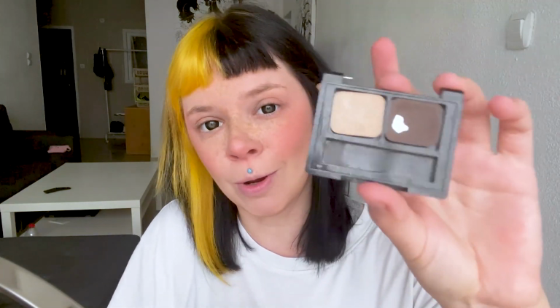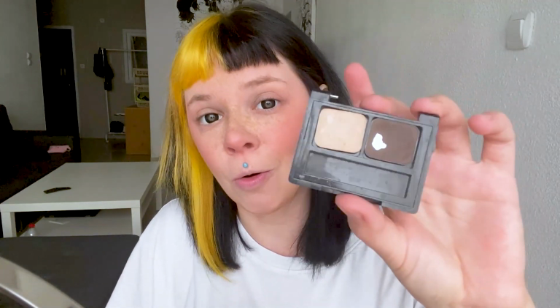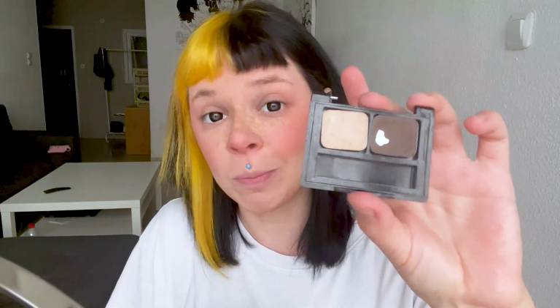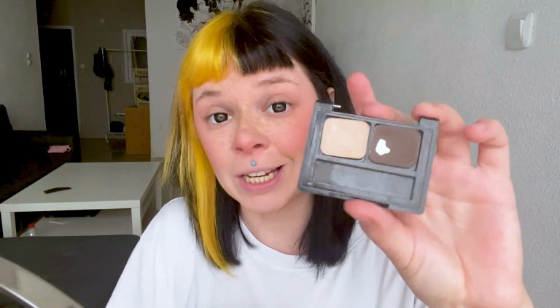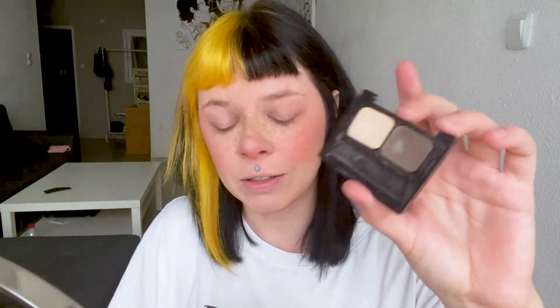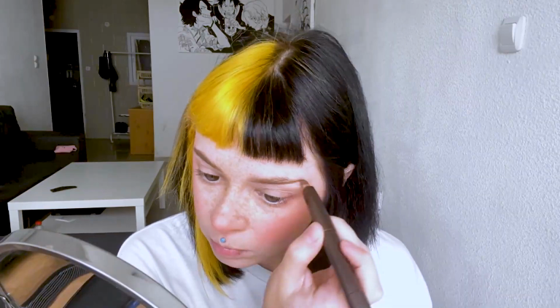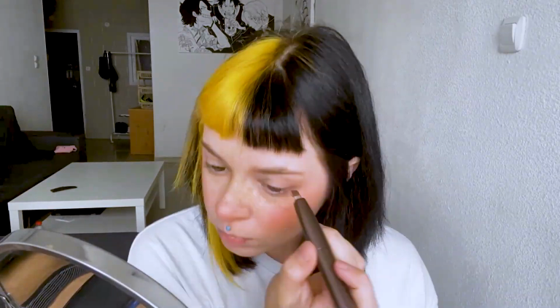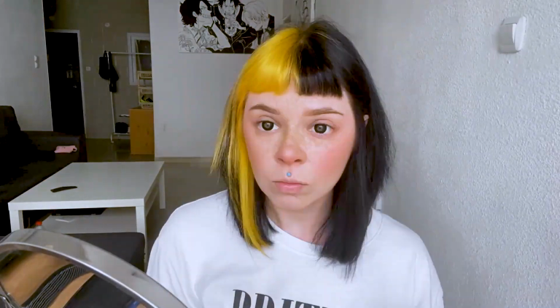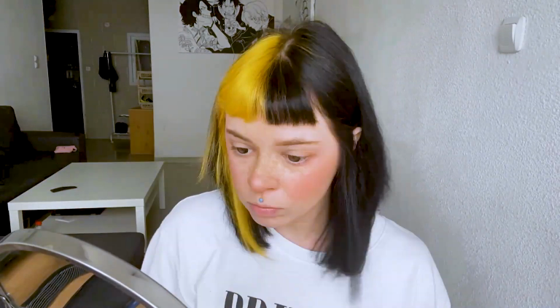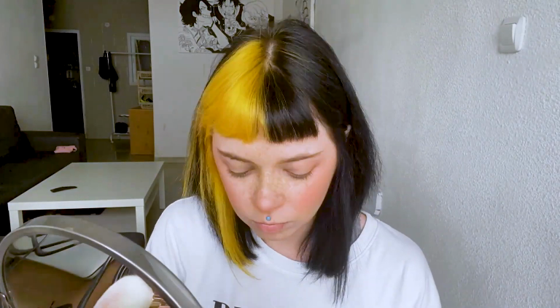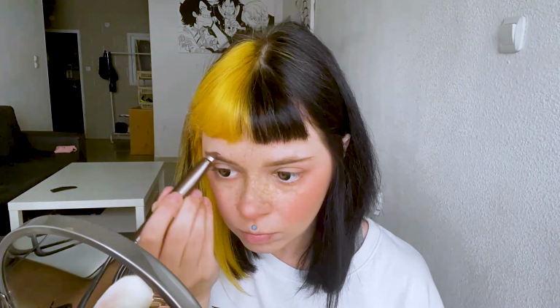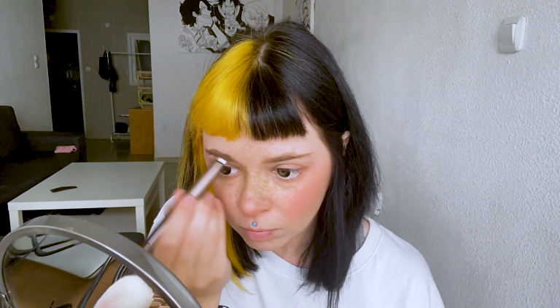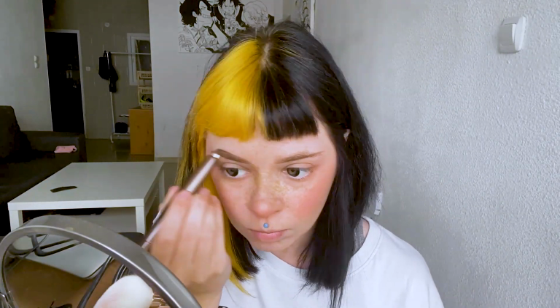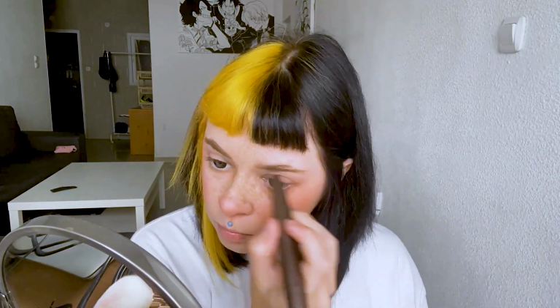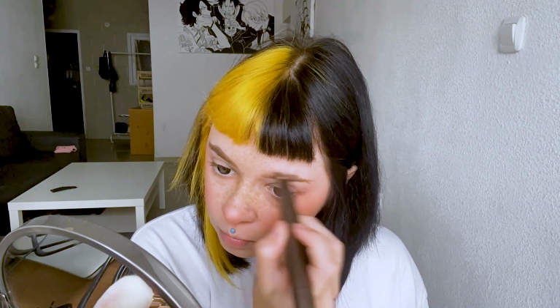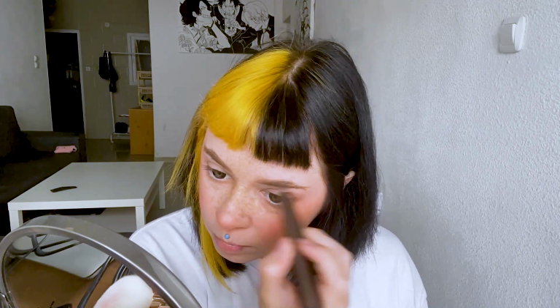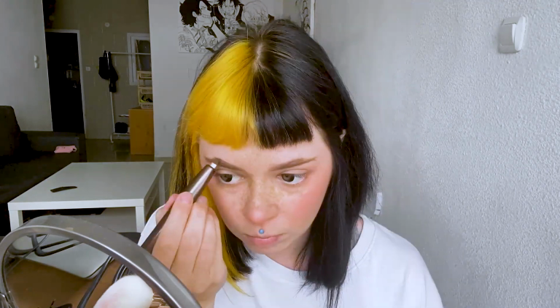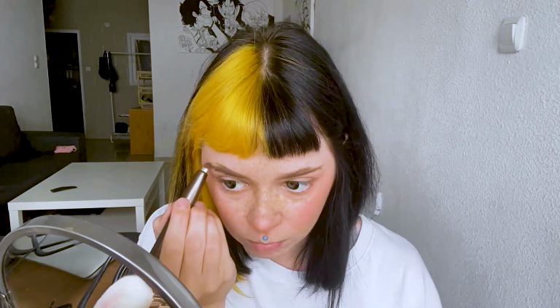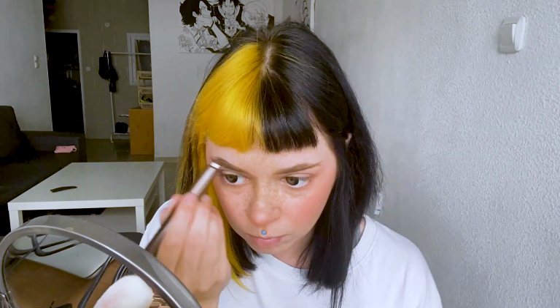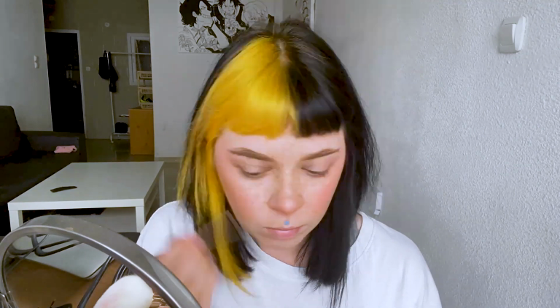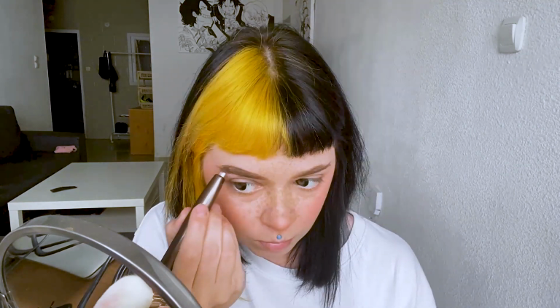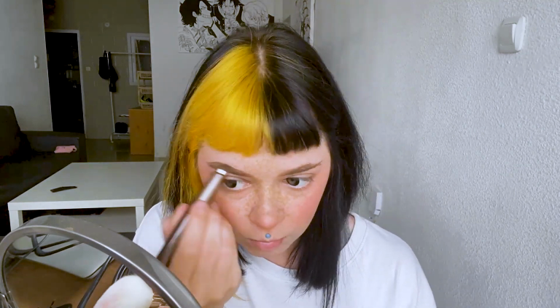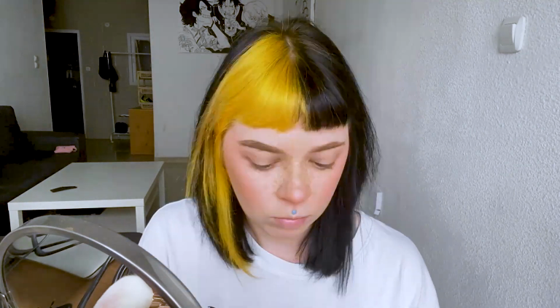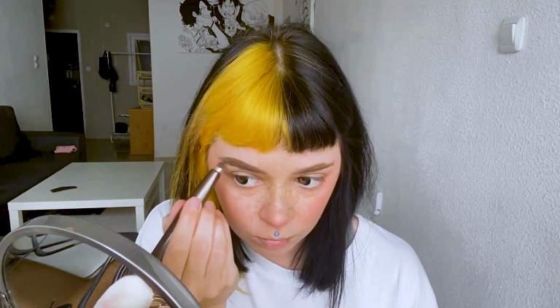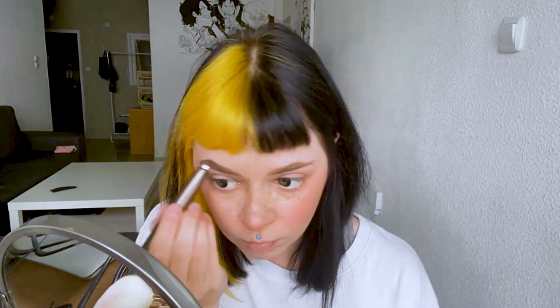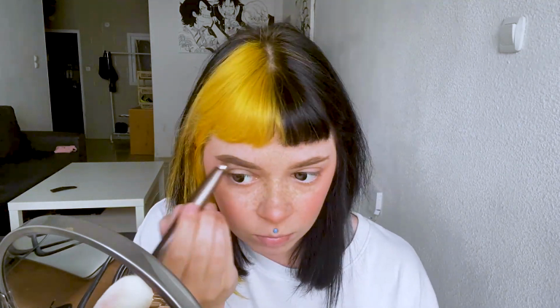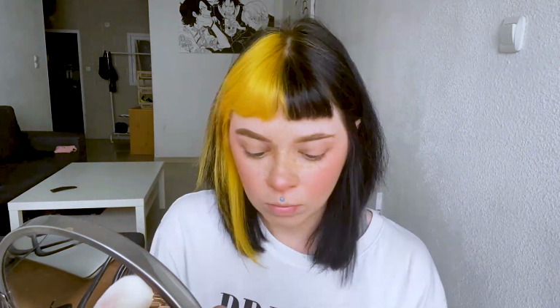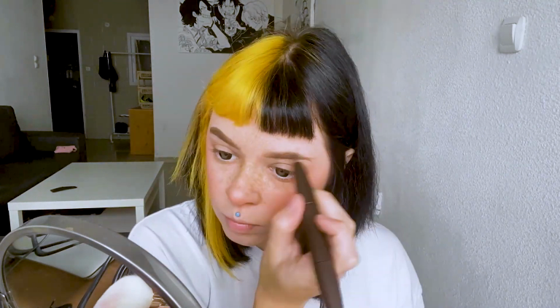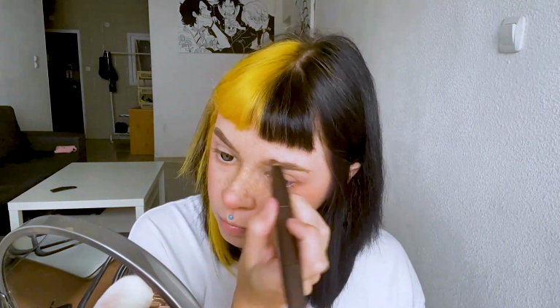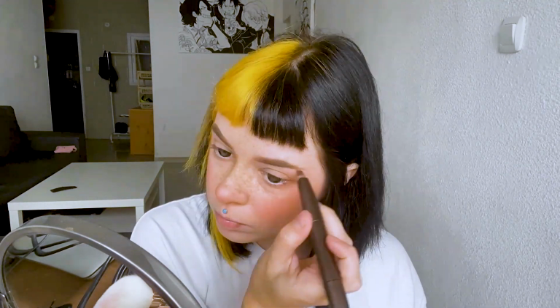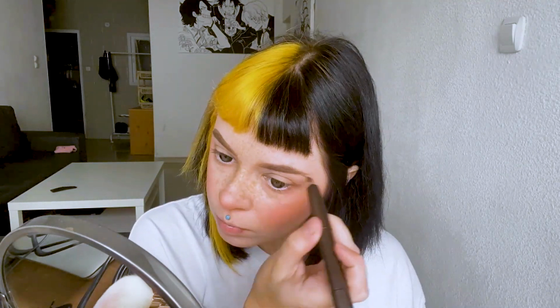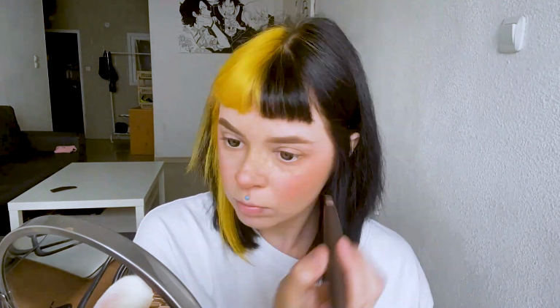I will make eyebrows with my old palette. To be honest, I don't often experiment with eyebrows — I like the eyebrows I'm doing now. But I think we can have a little variety.